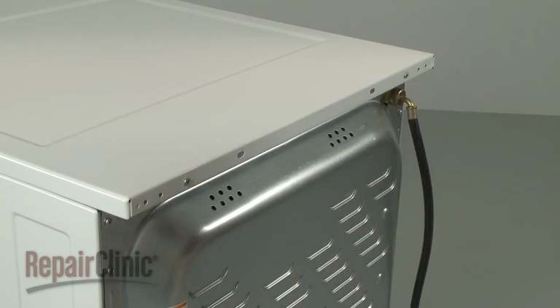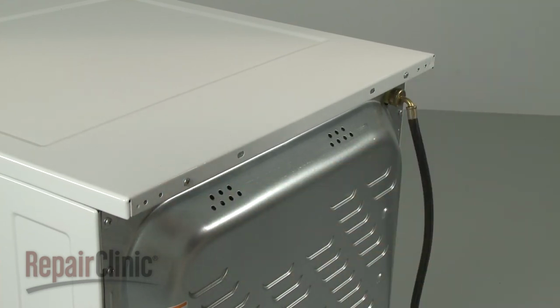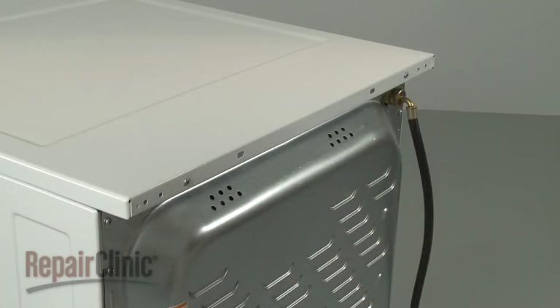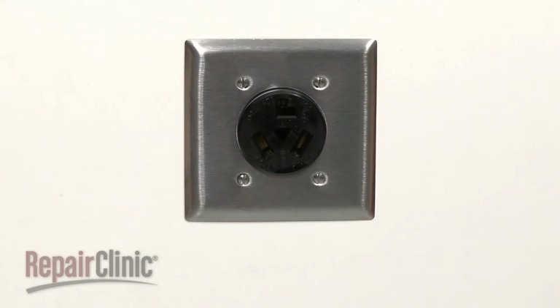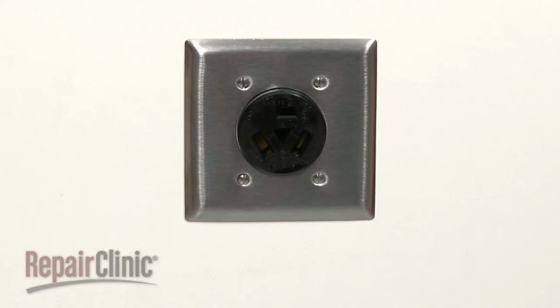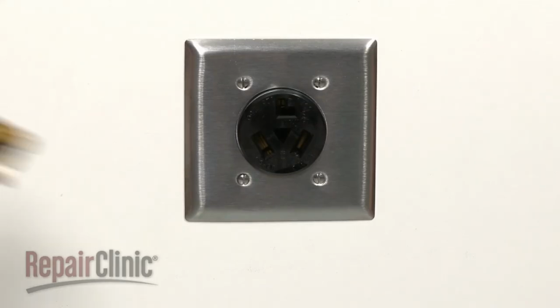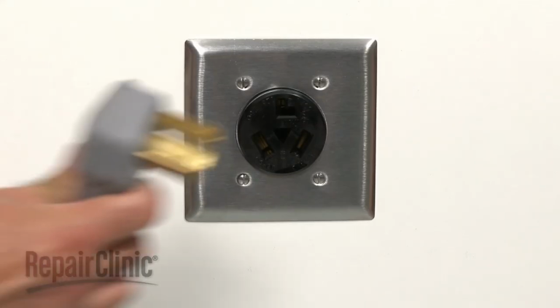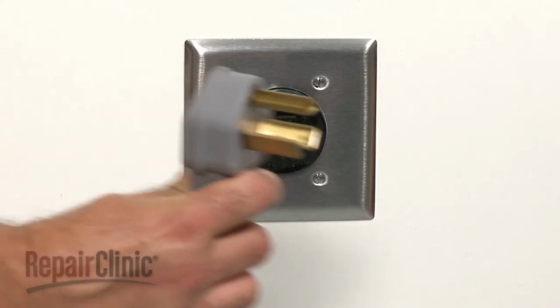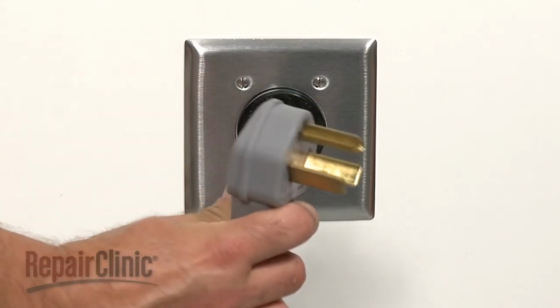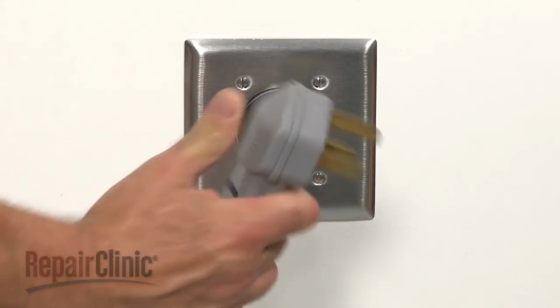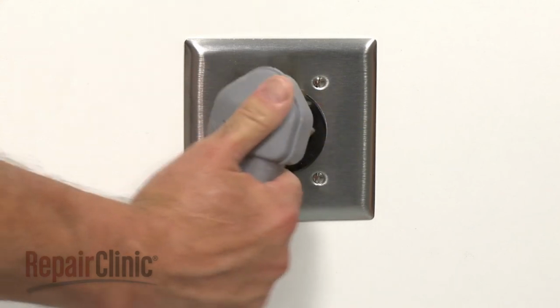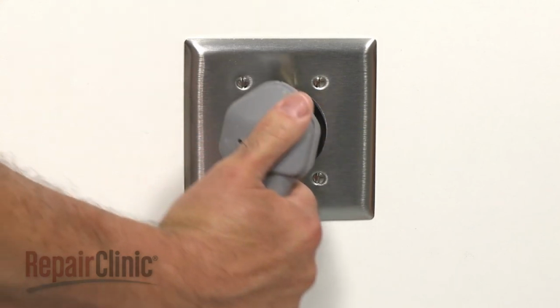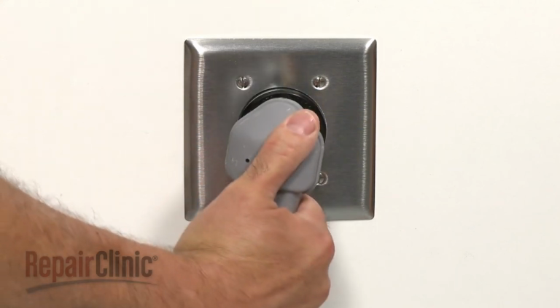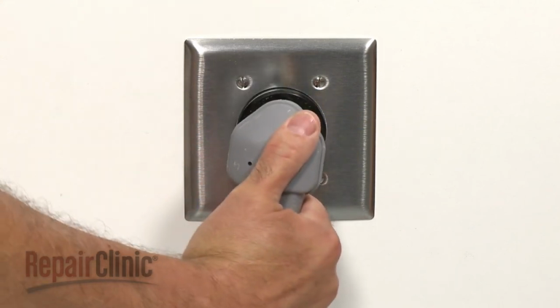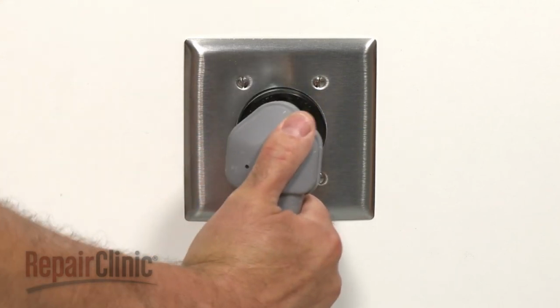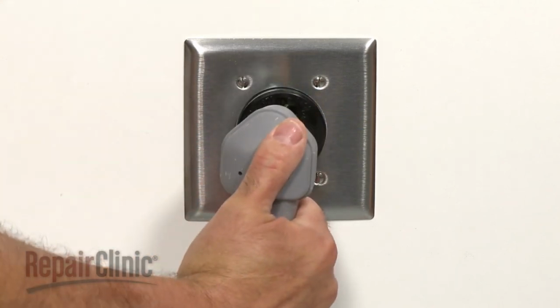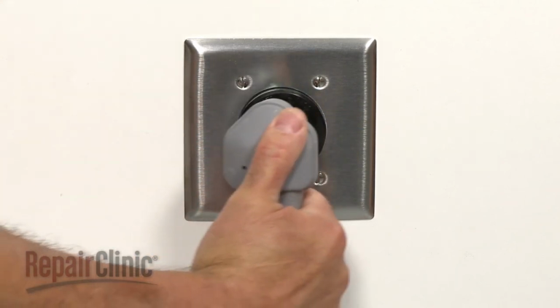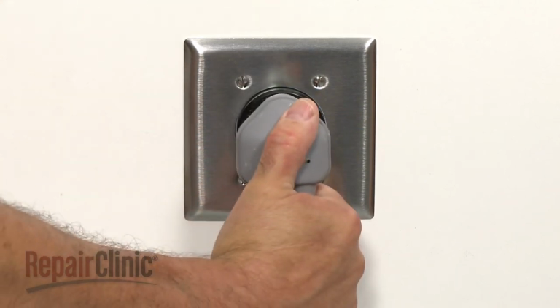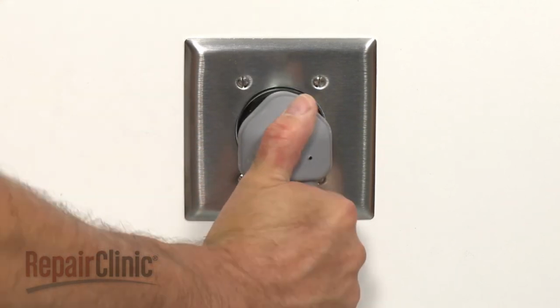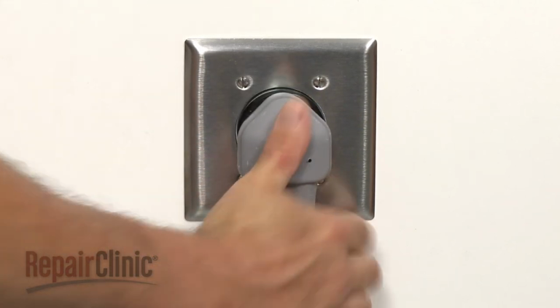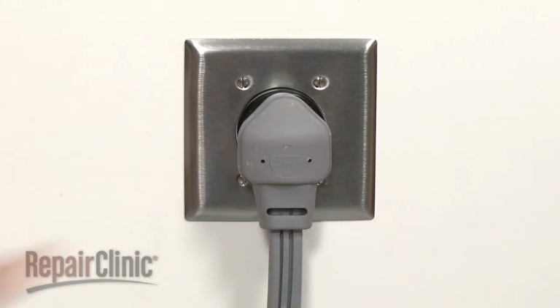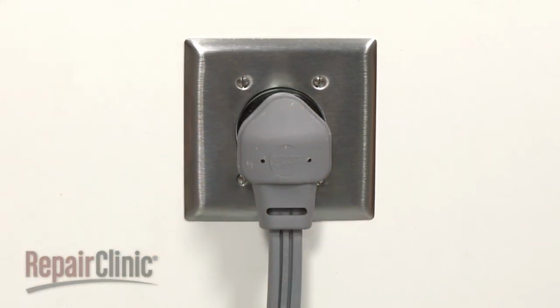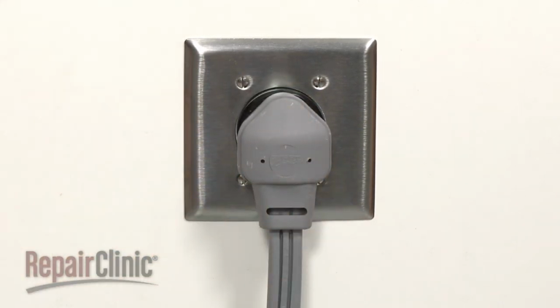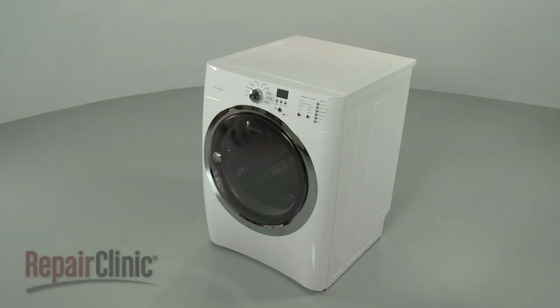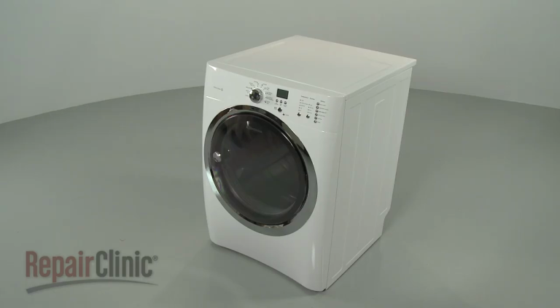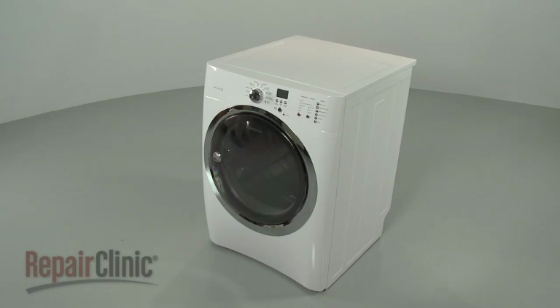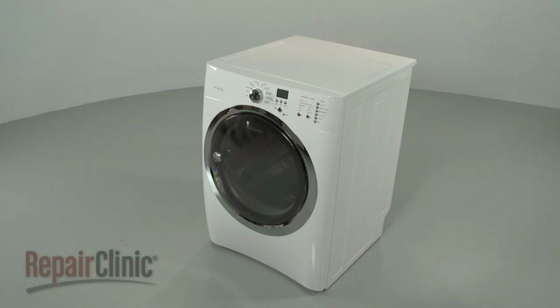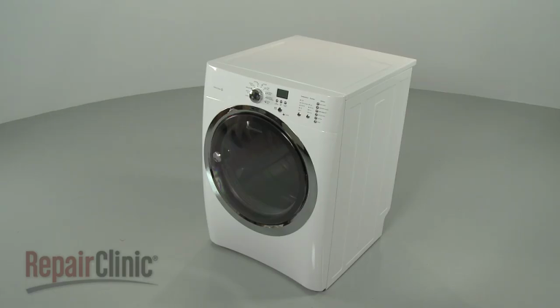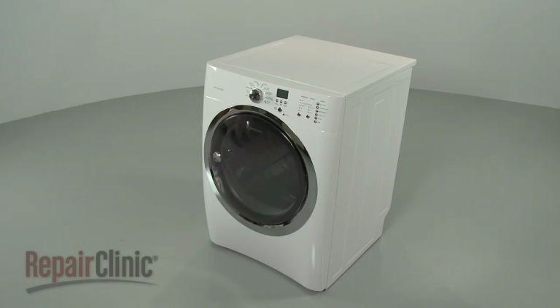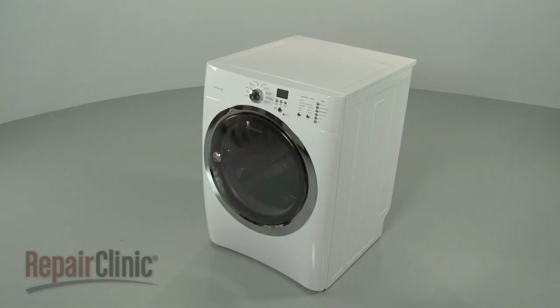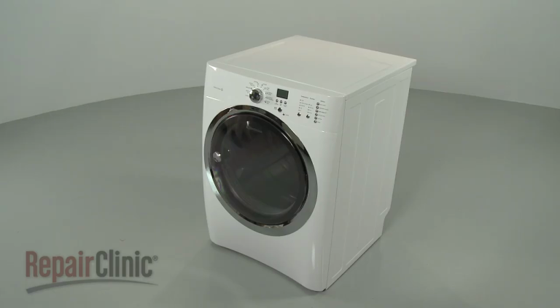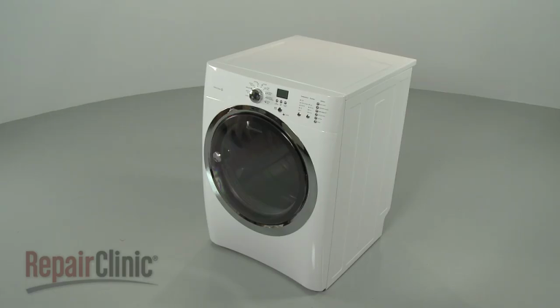With the repair completed, plug the power cord back in and your dryer should be ready for use.